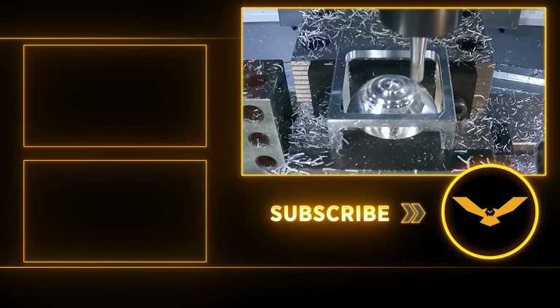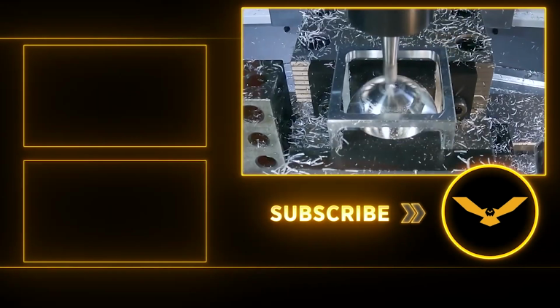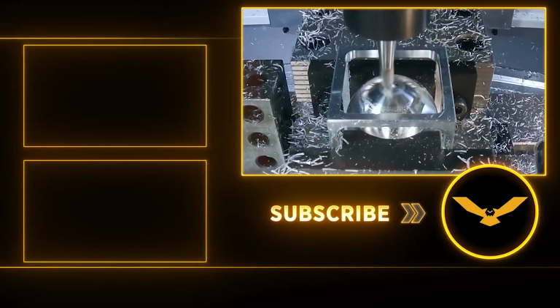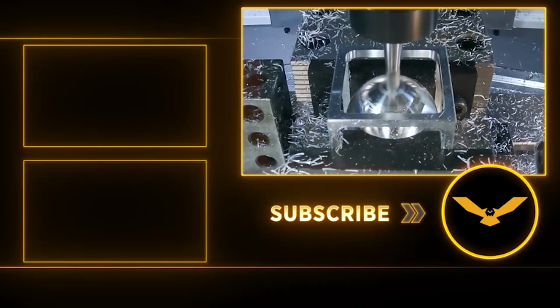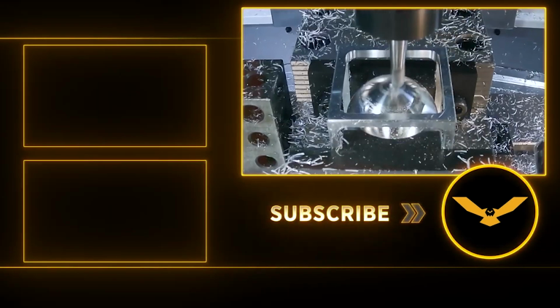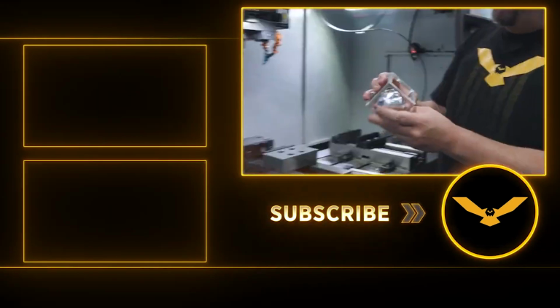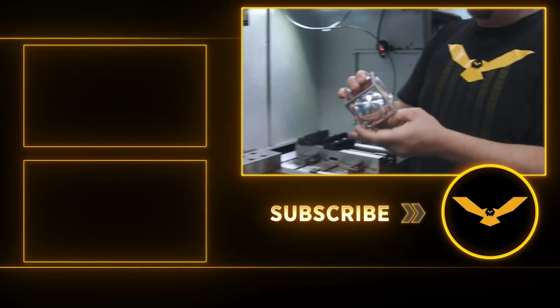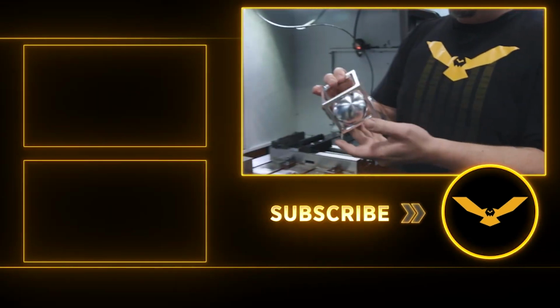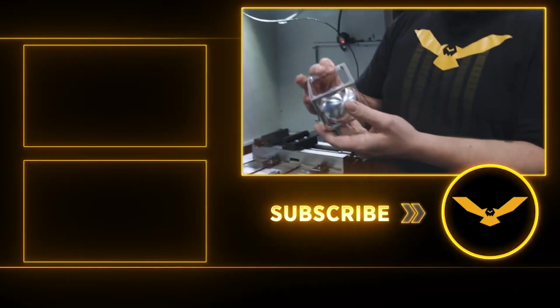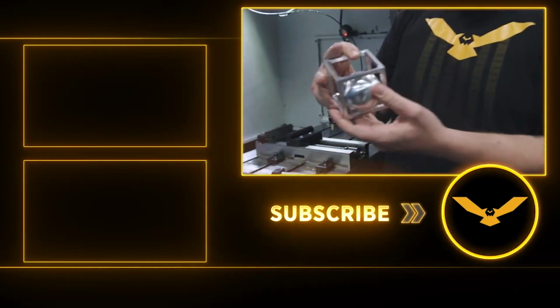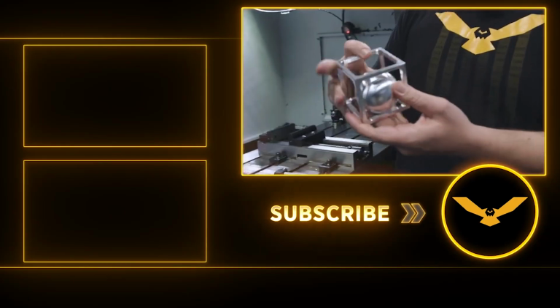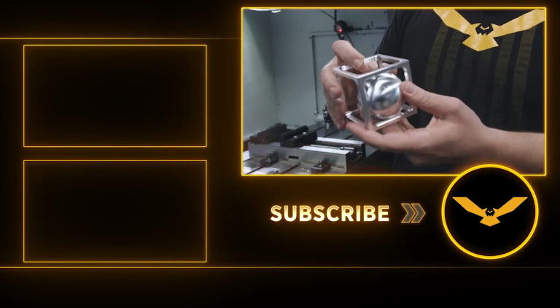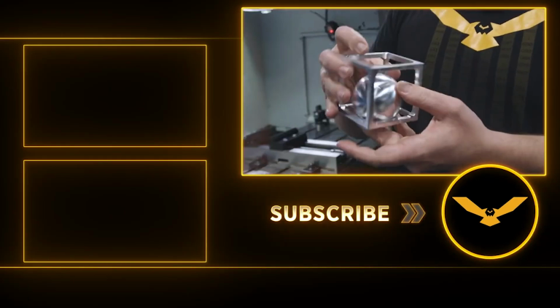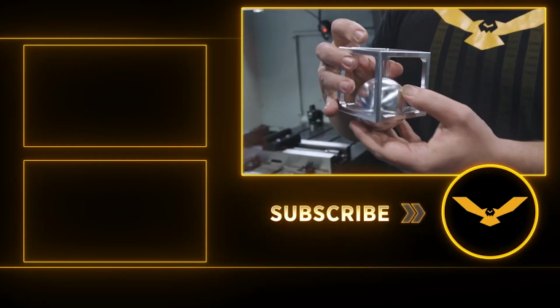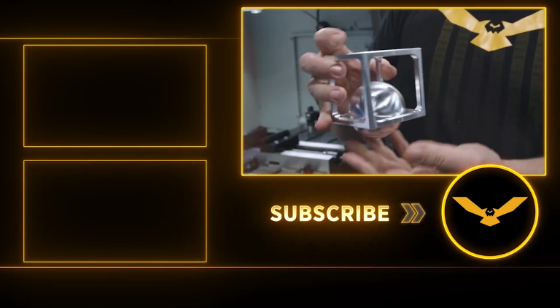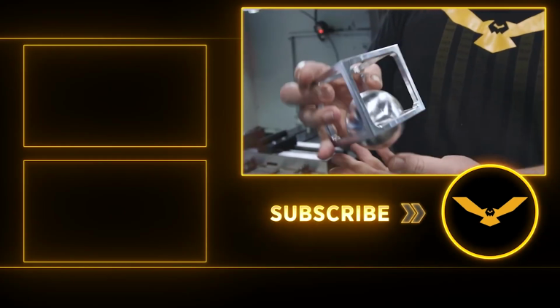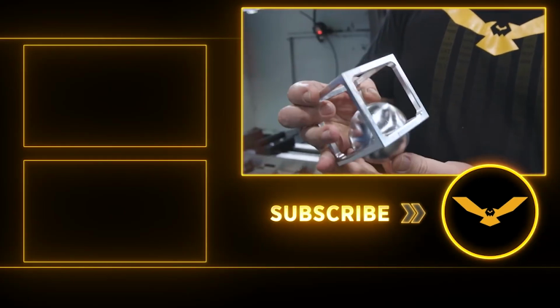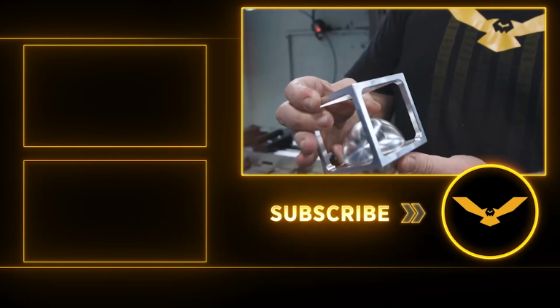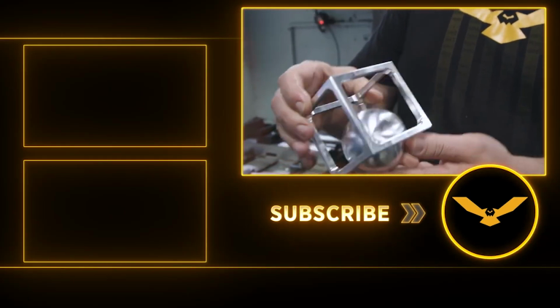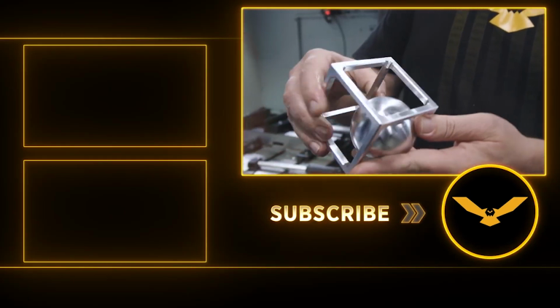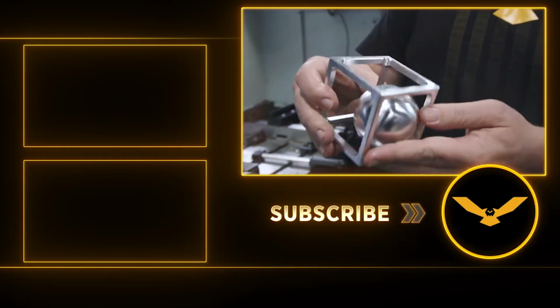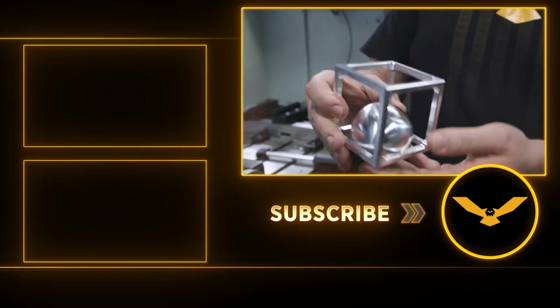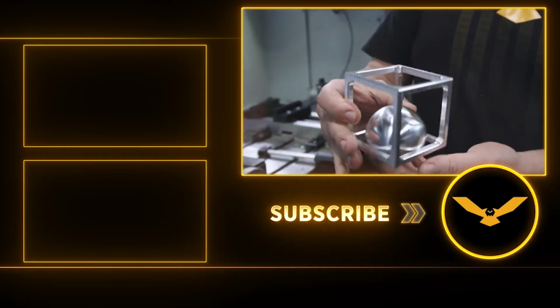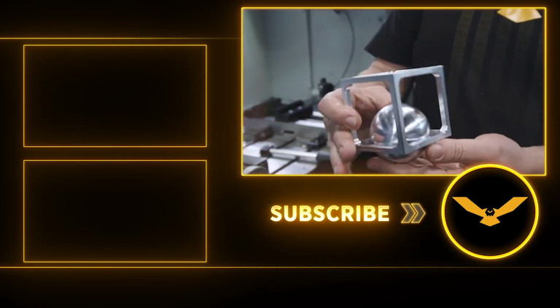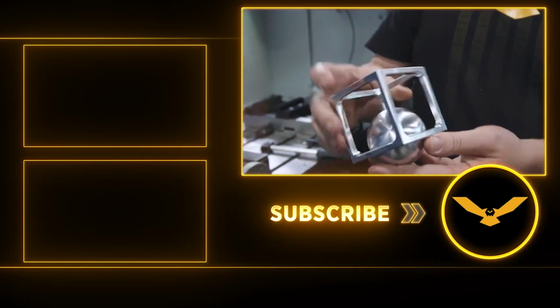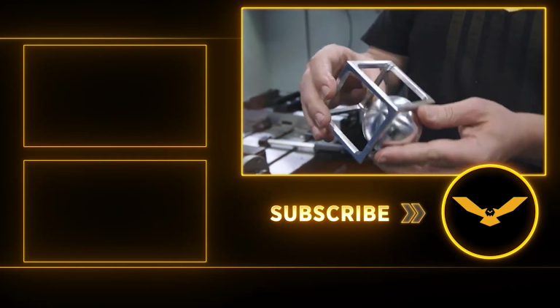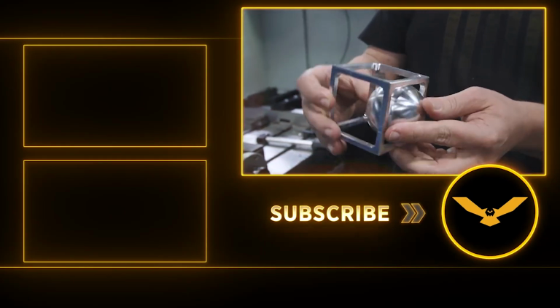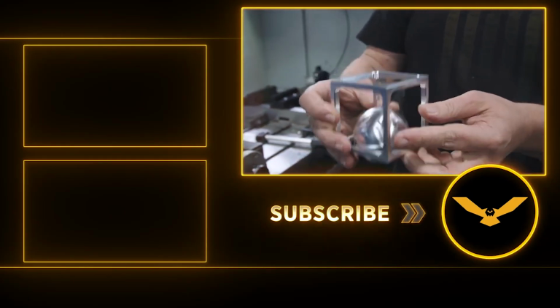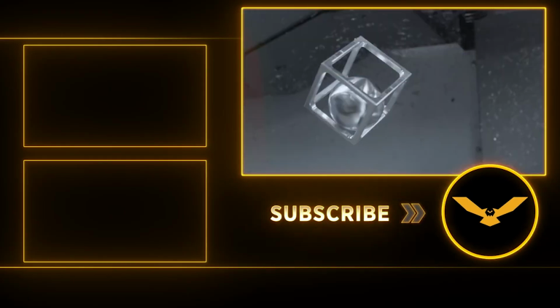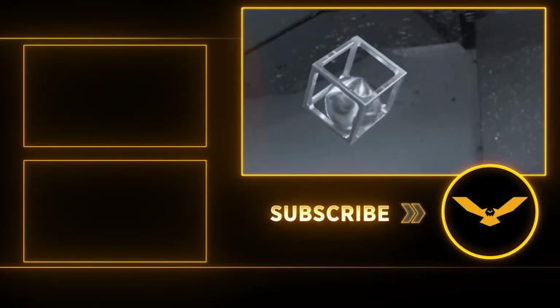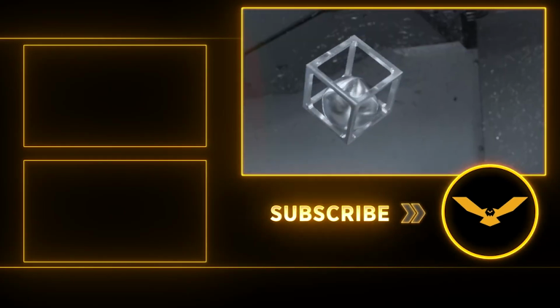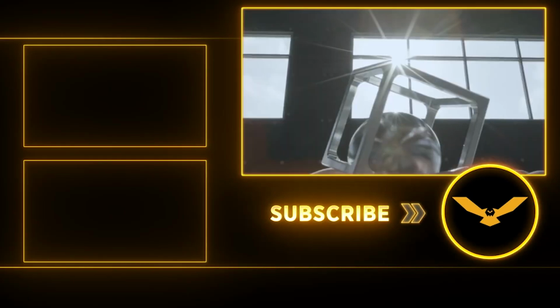Thank y'all for watching. If you want to support free education, give us a like and subscribe, and we'll see y'all next time.